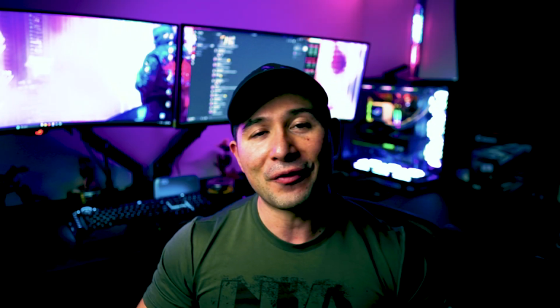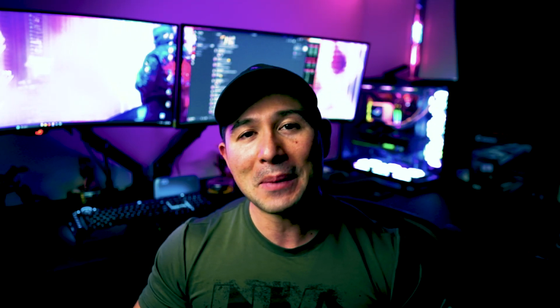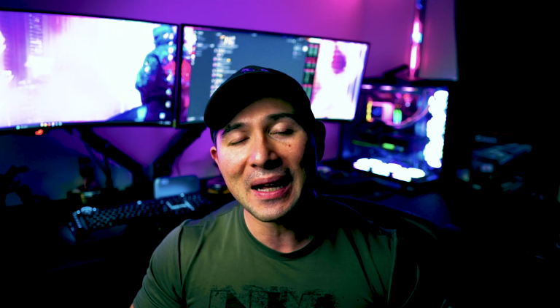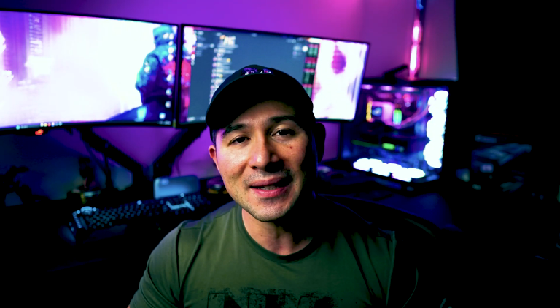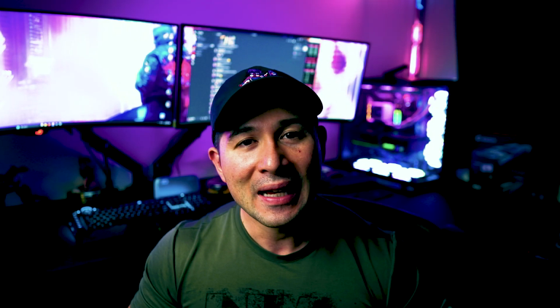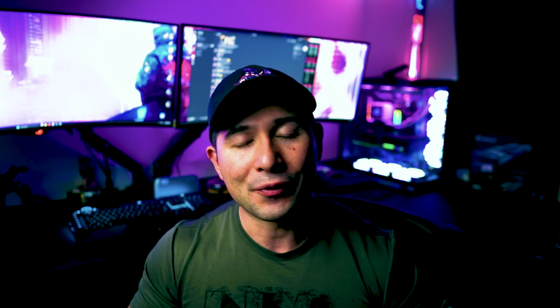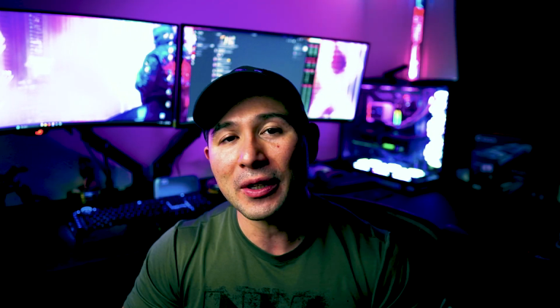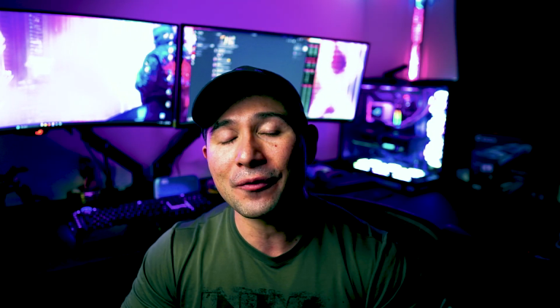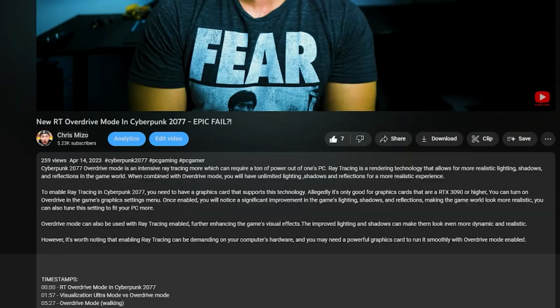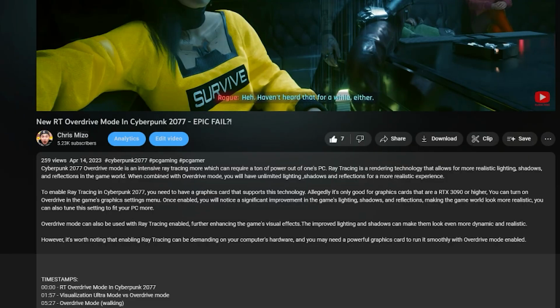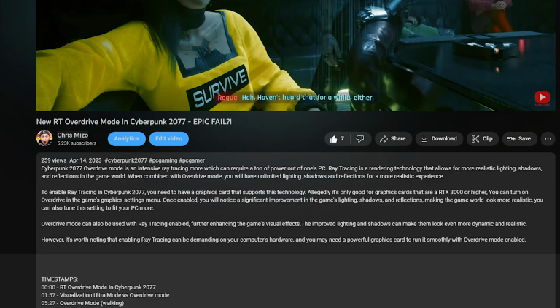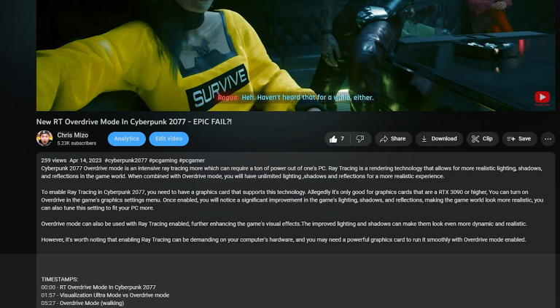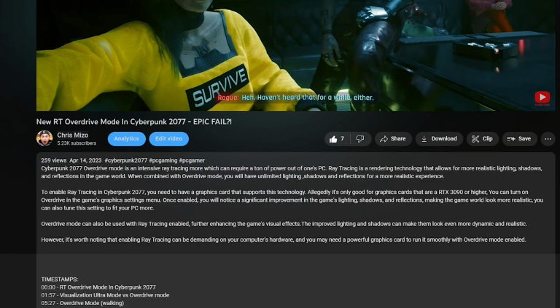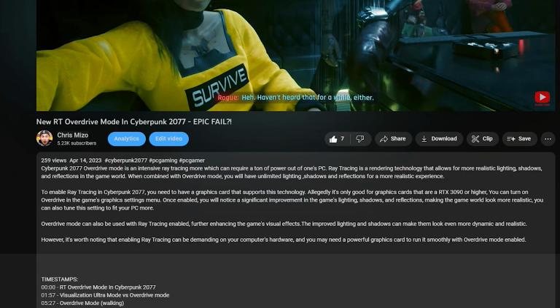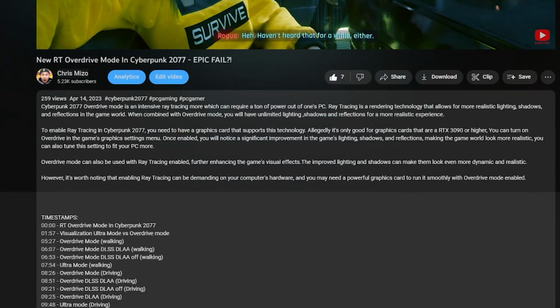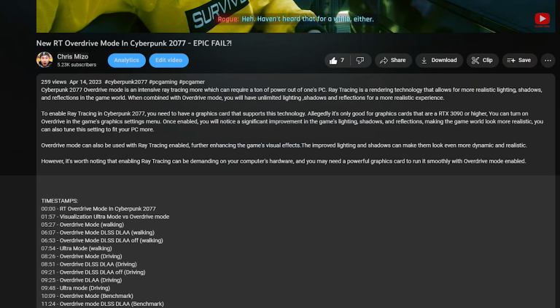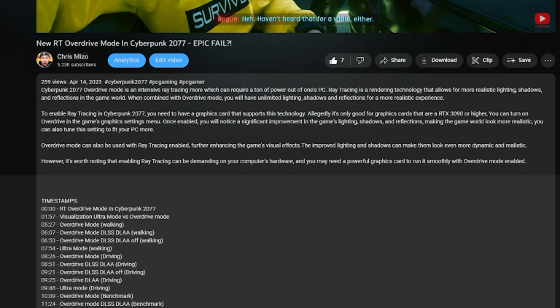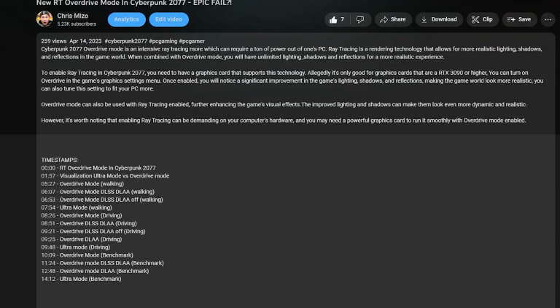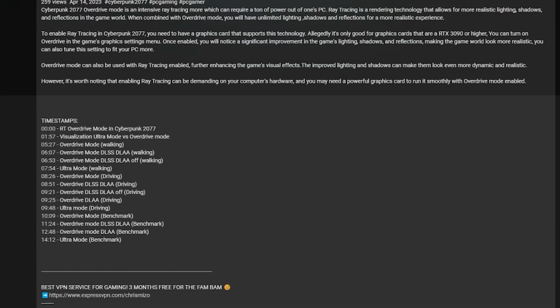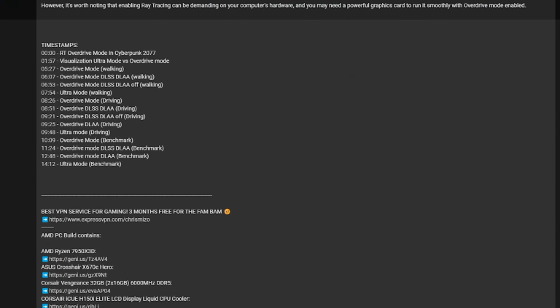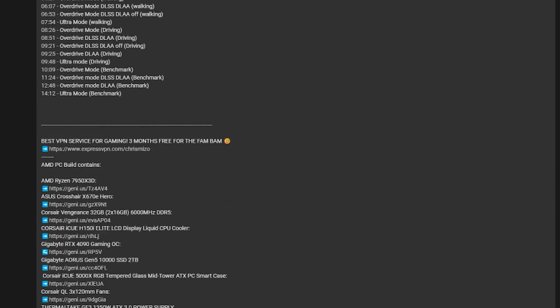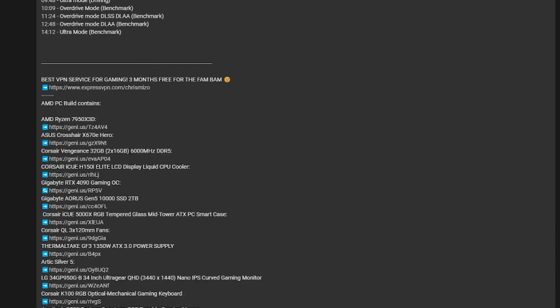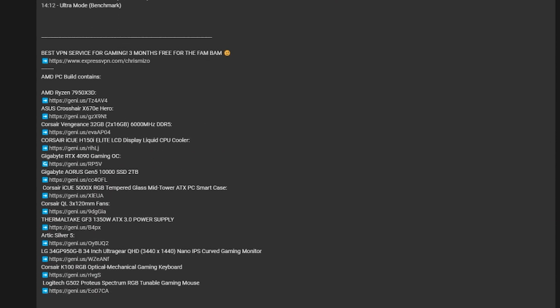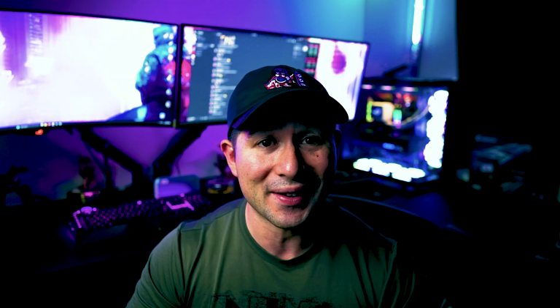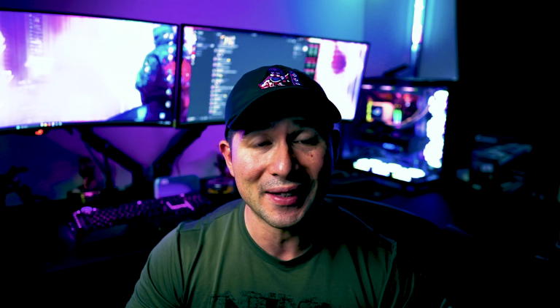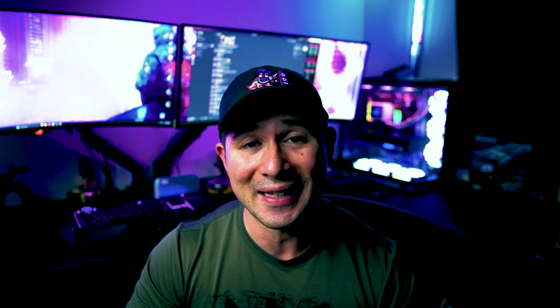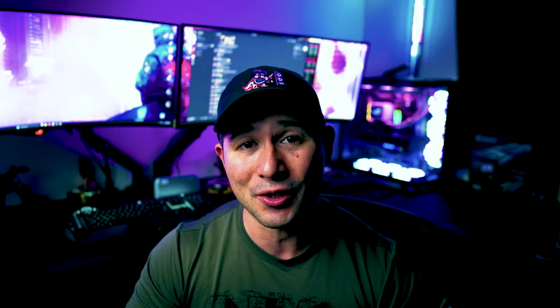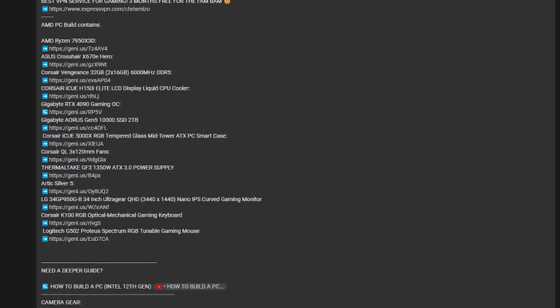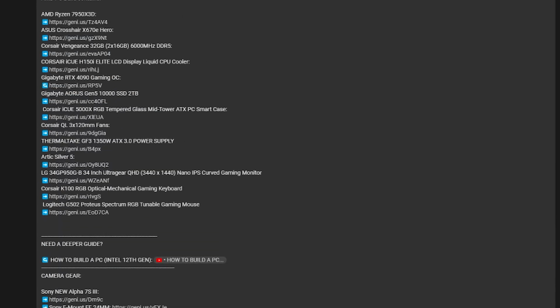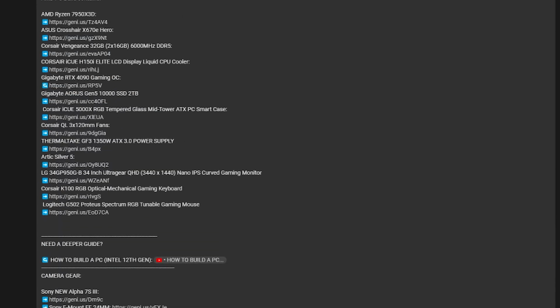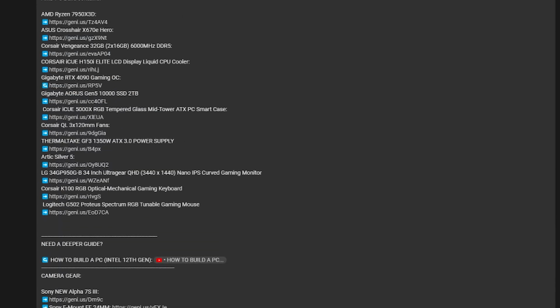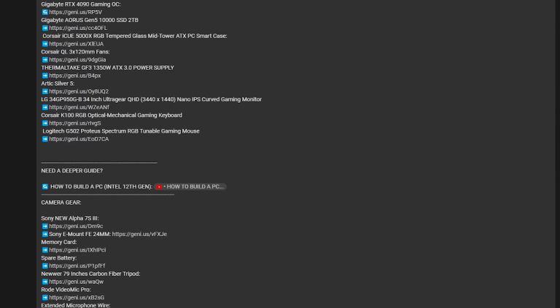If you're looking for any of these processors that you want to pick up, make sure to check down in the description box below.